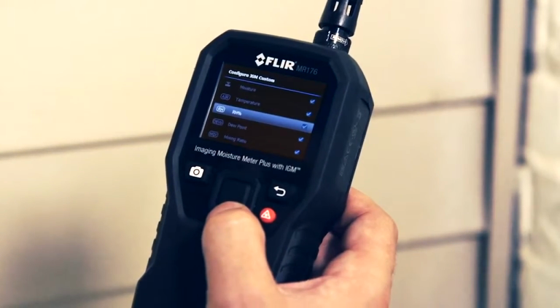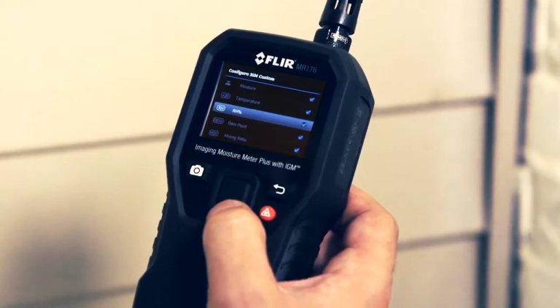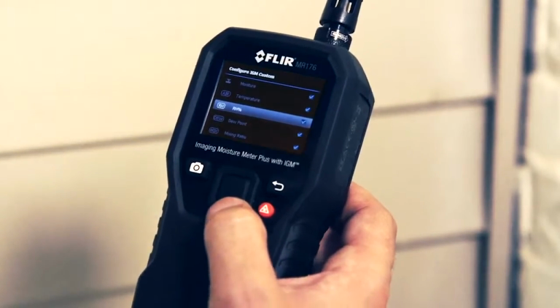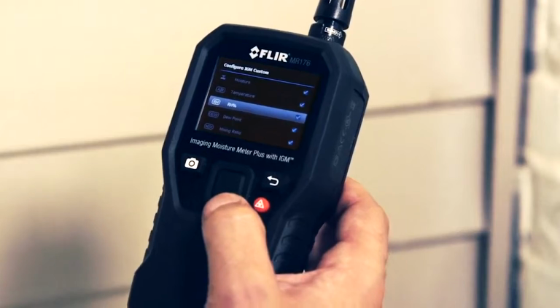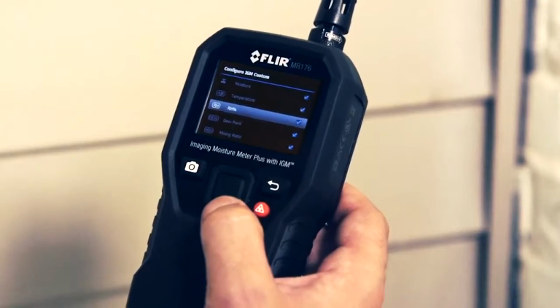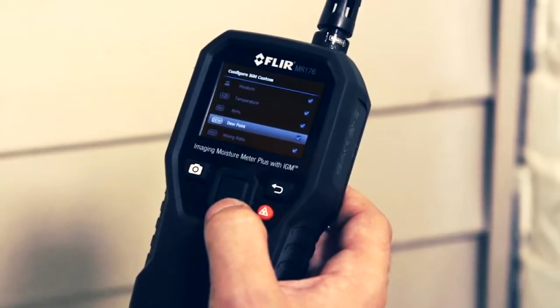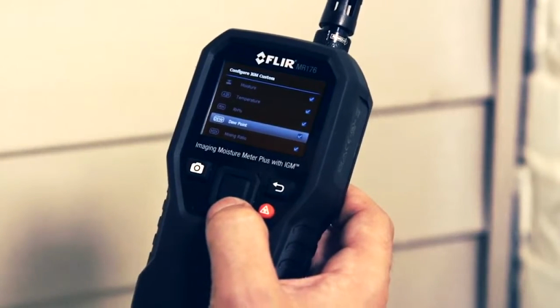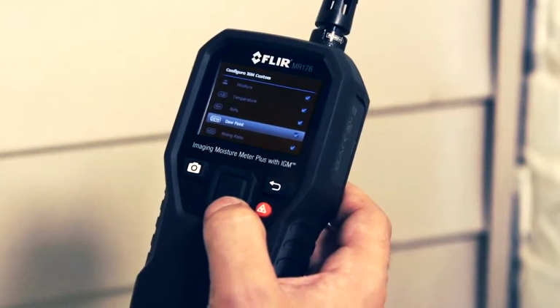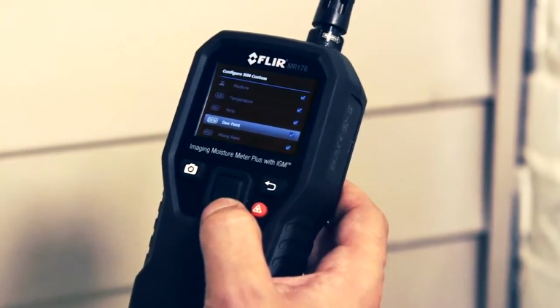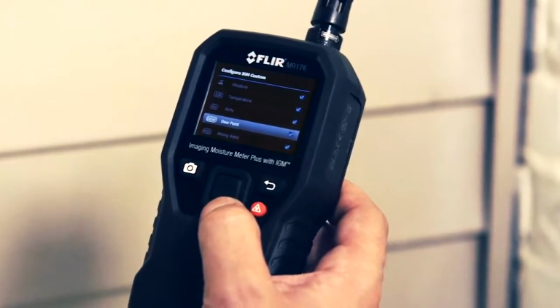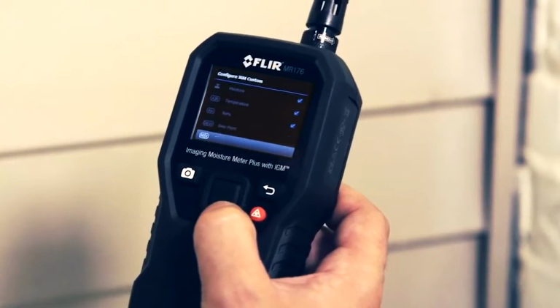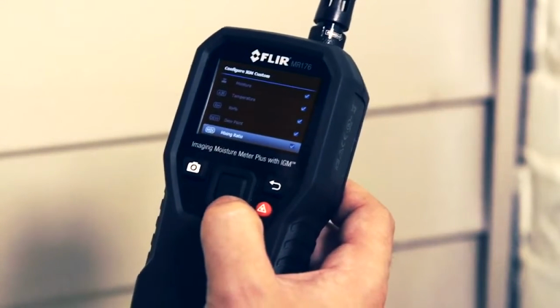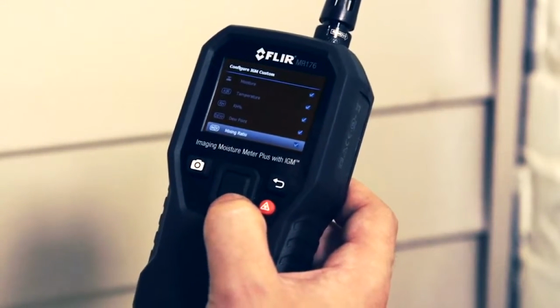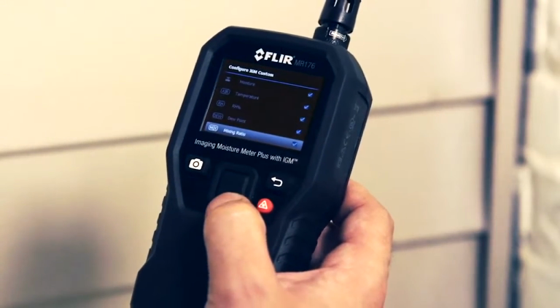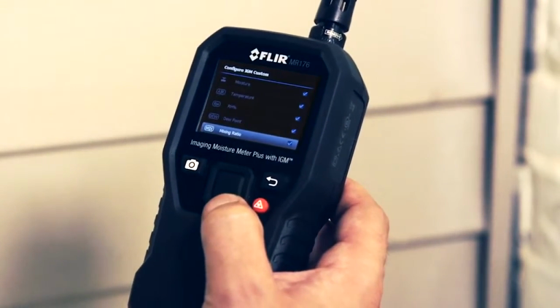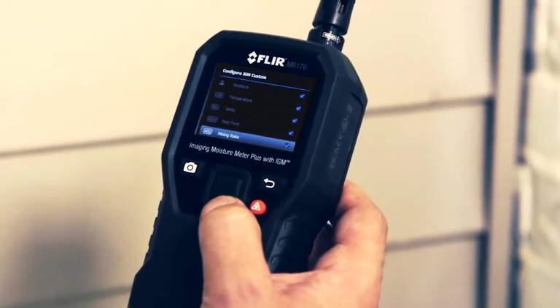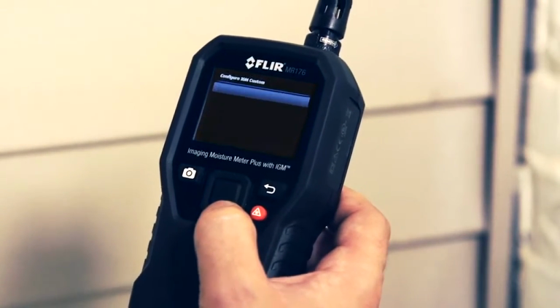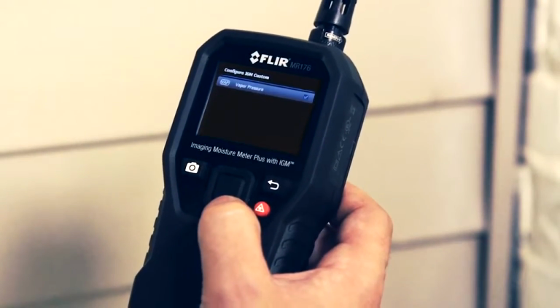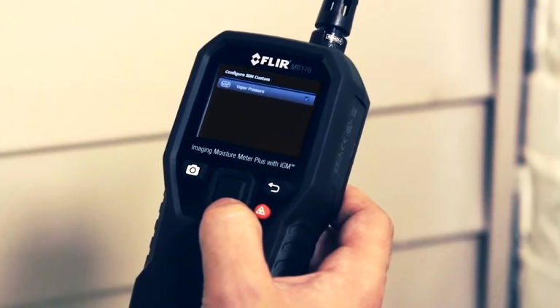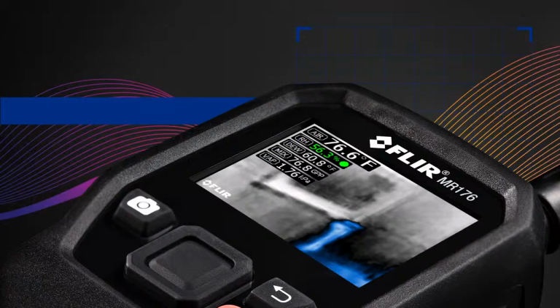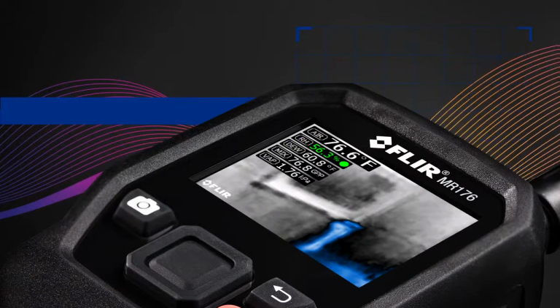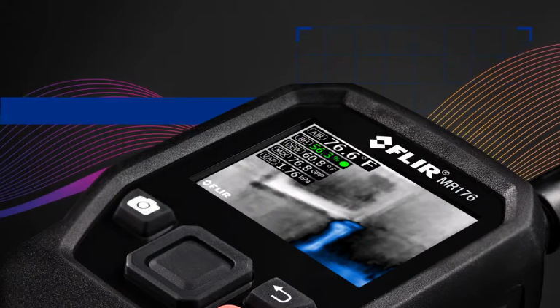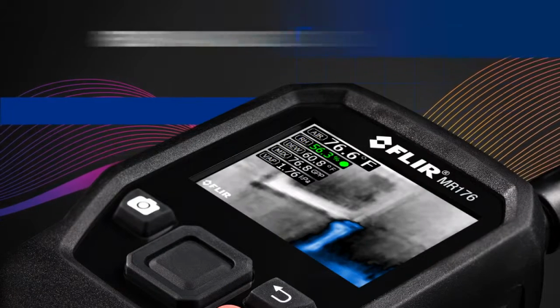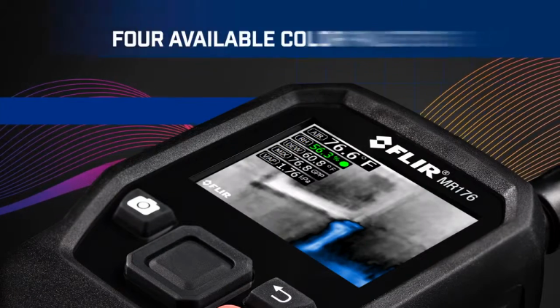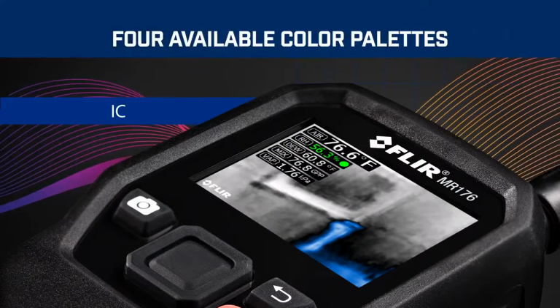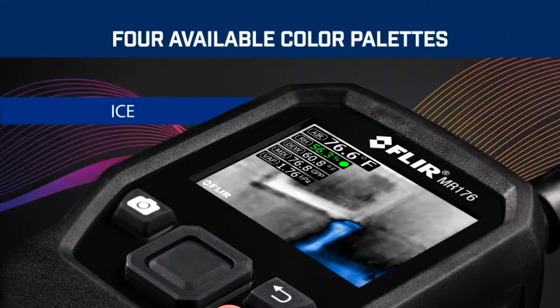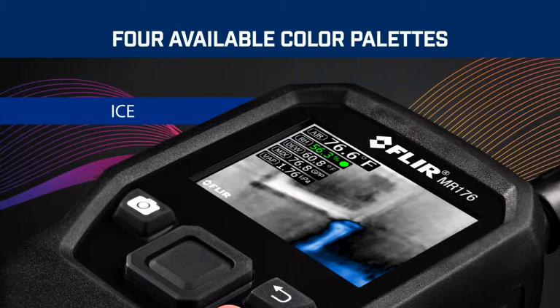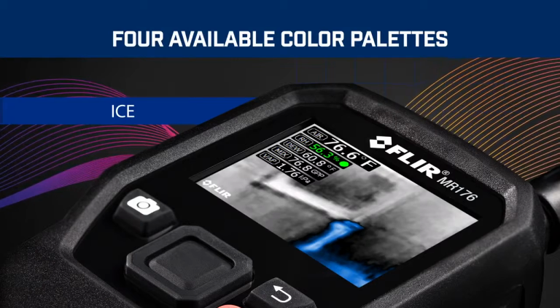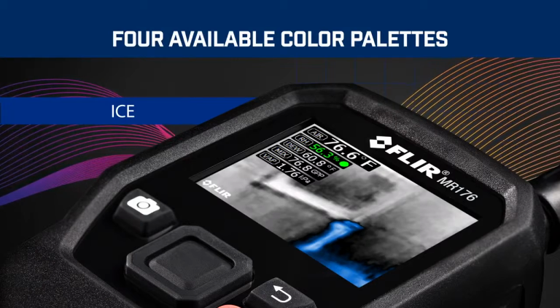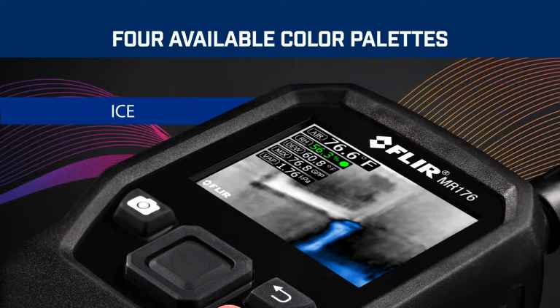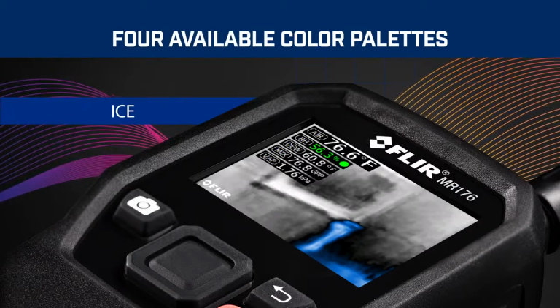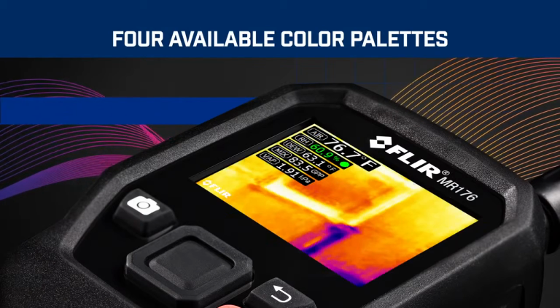And troubleshoot fast. Choose the measurements you want to pin to your images, and select from four color palettes for easier viewing.